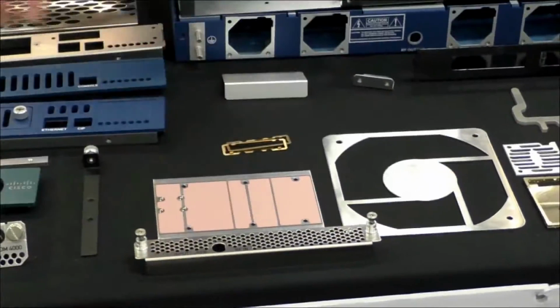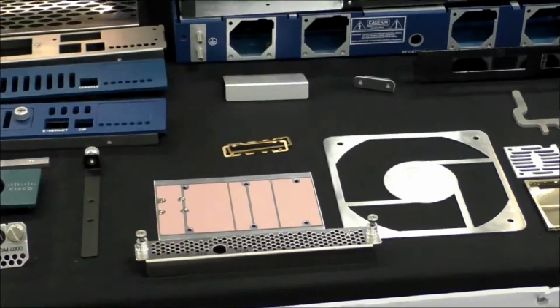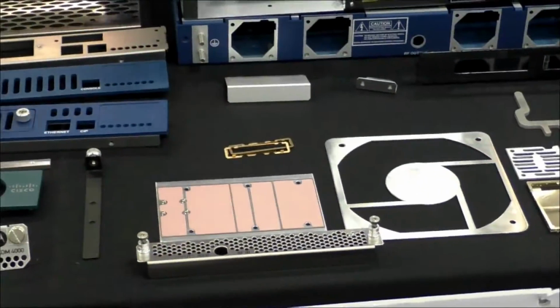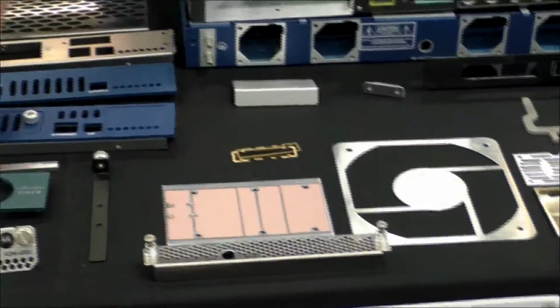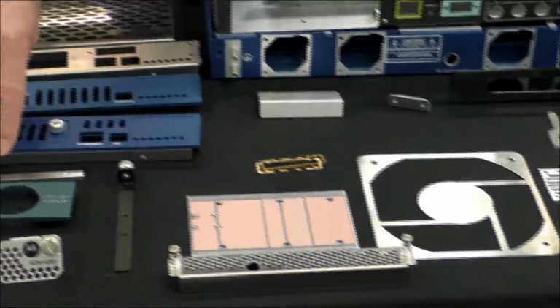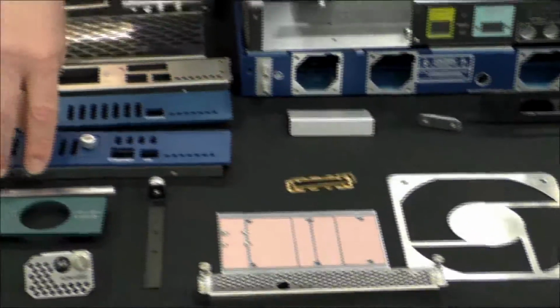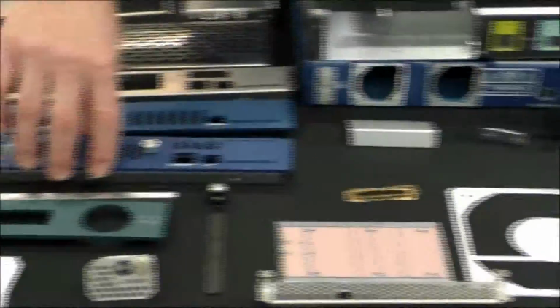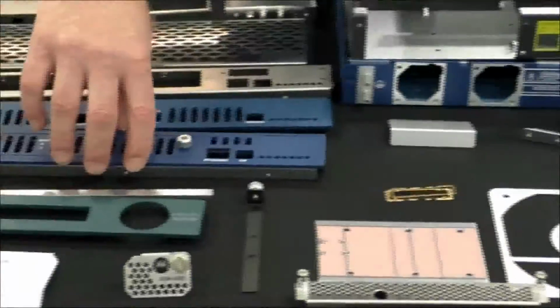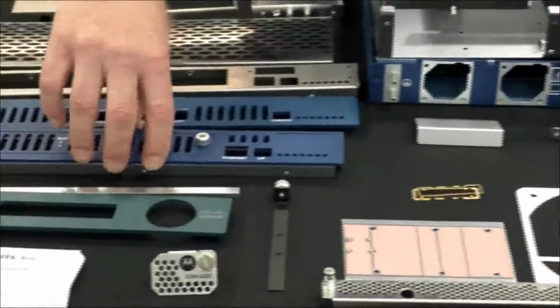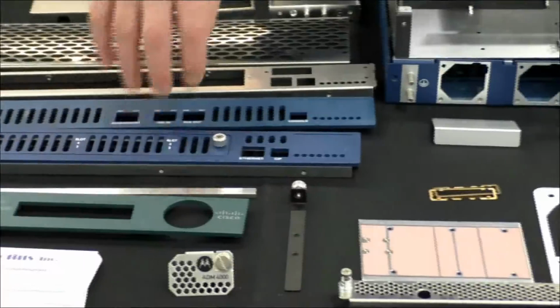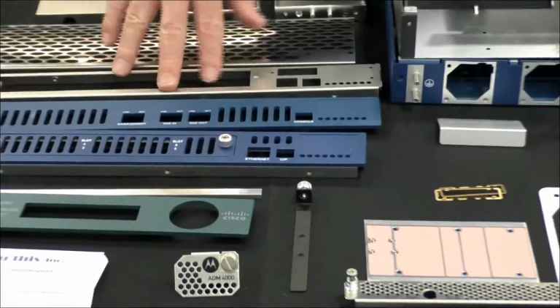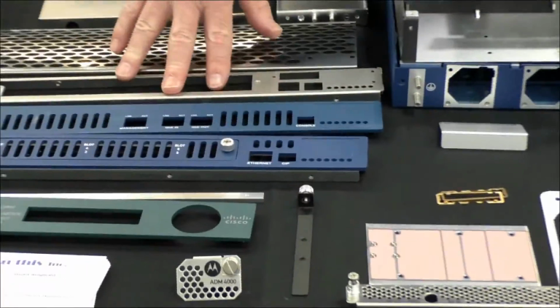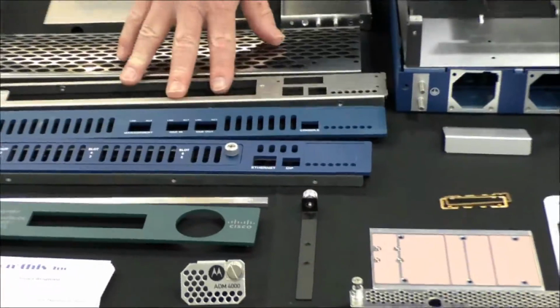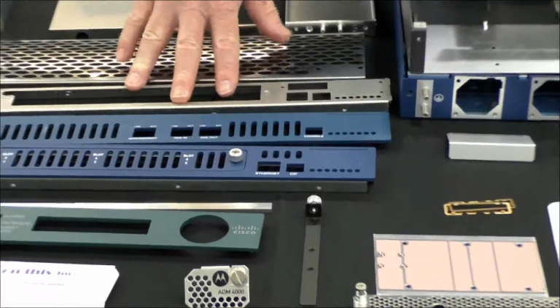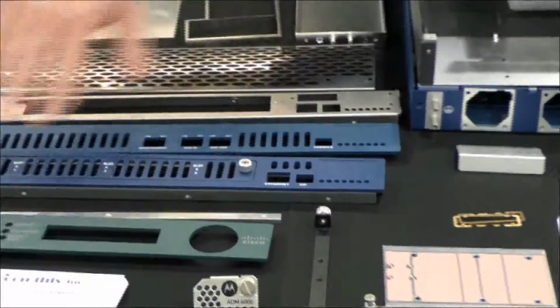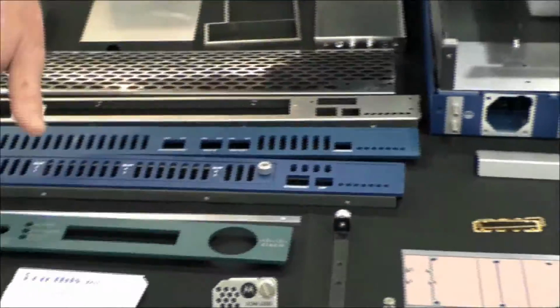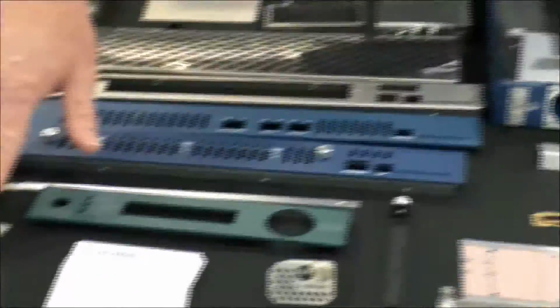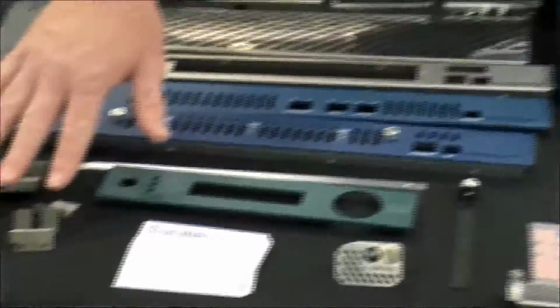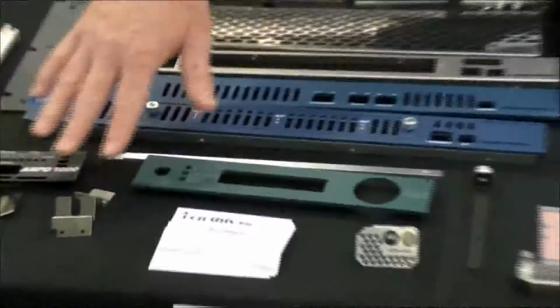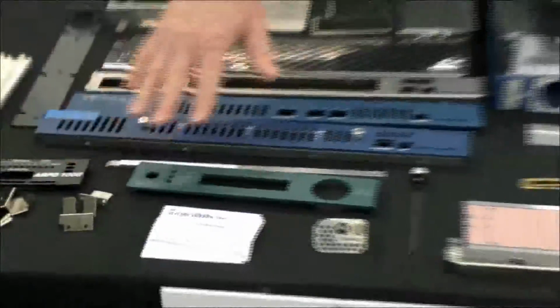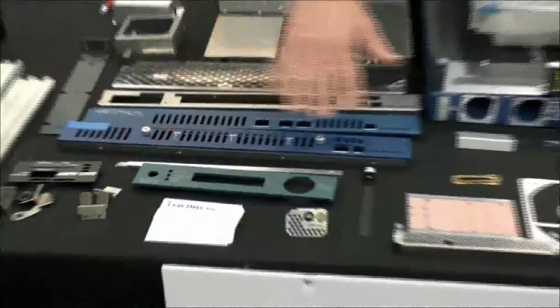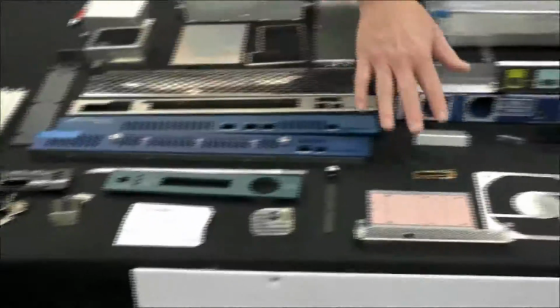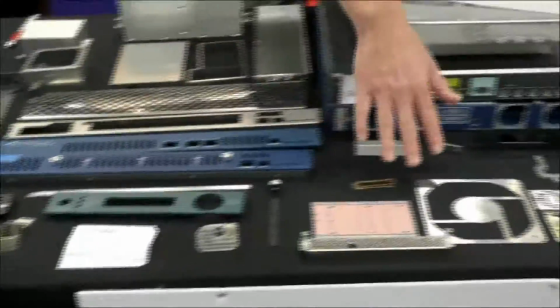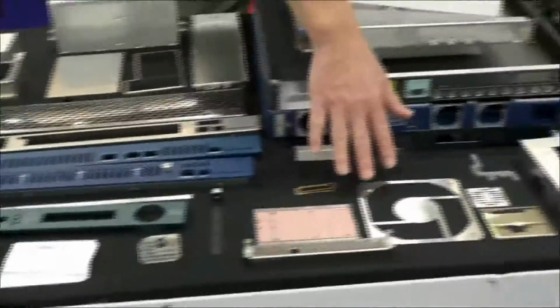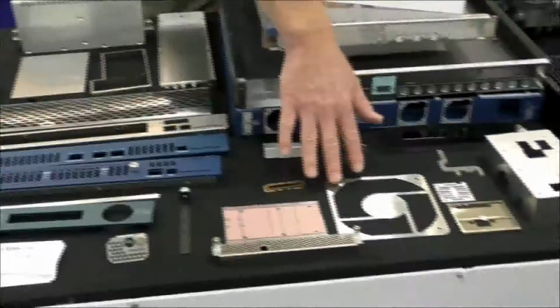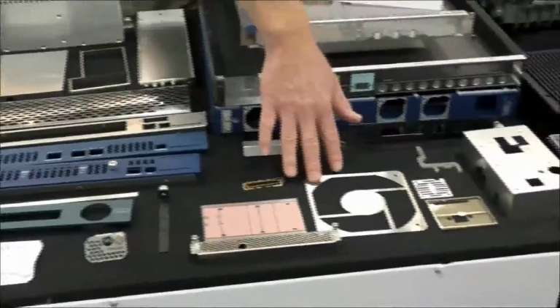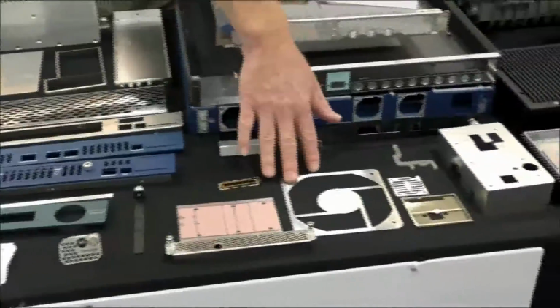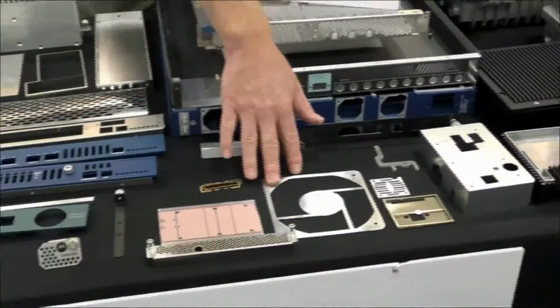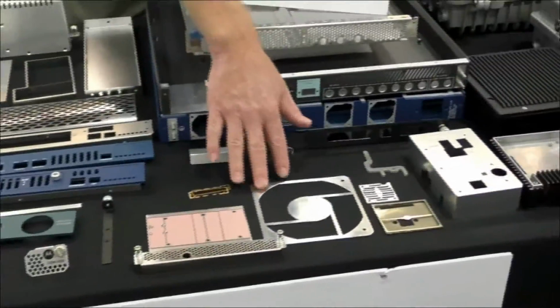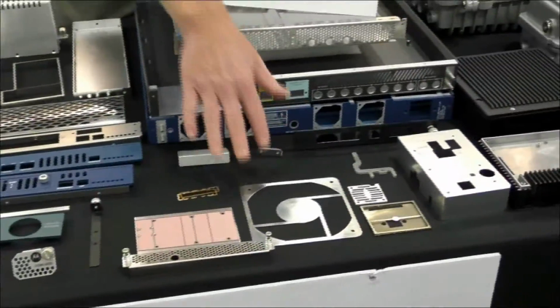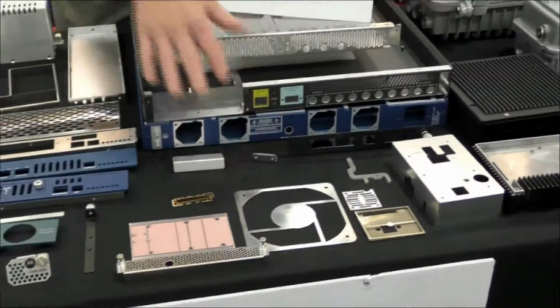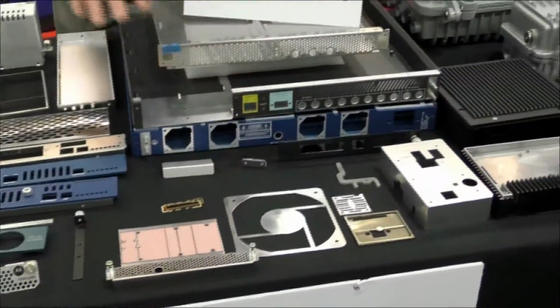The manufacturing process could be a CNC process, a stamping process, or a laser cutting process.